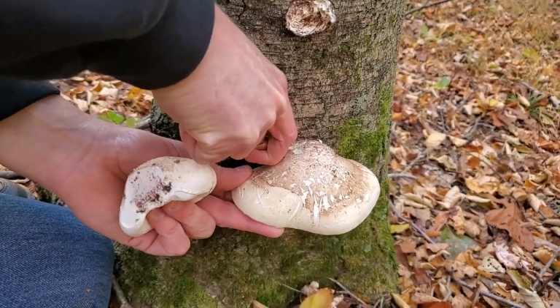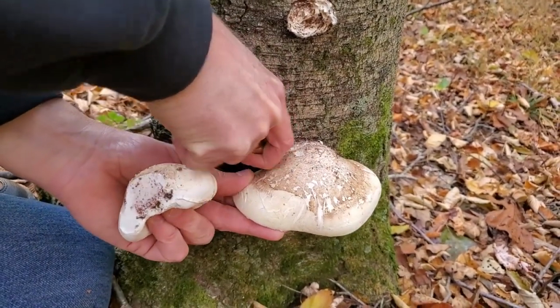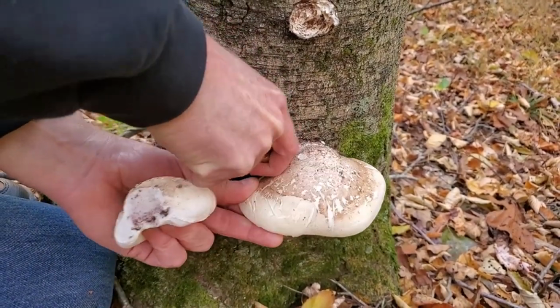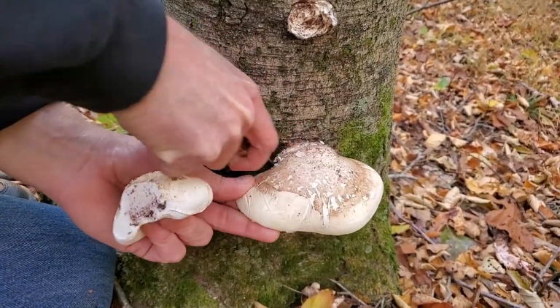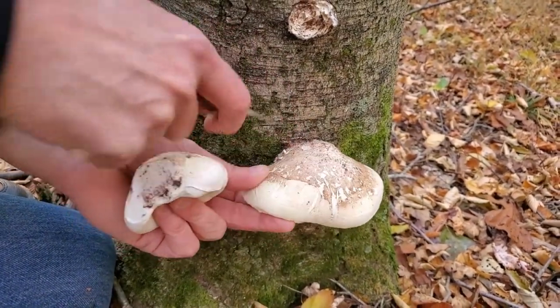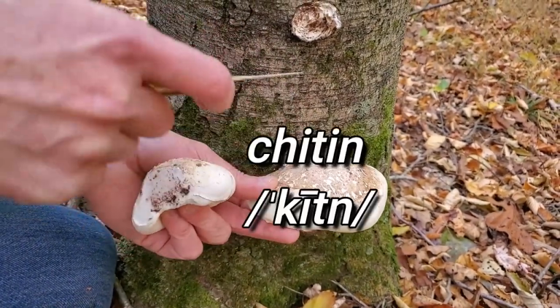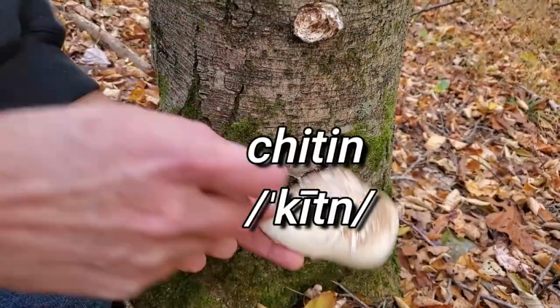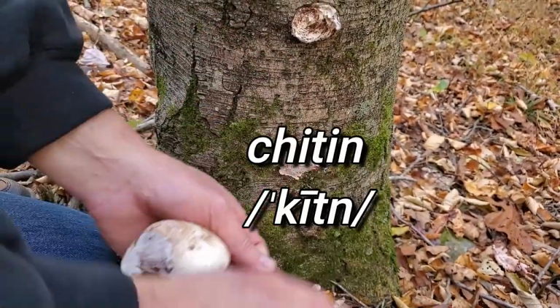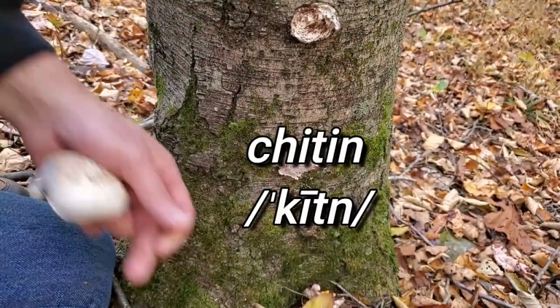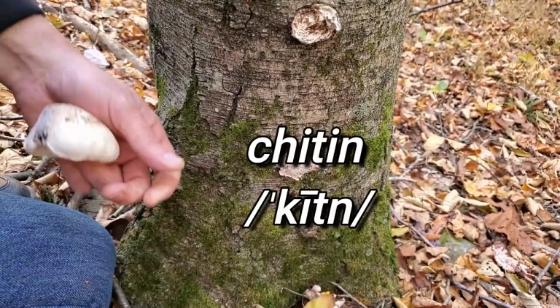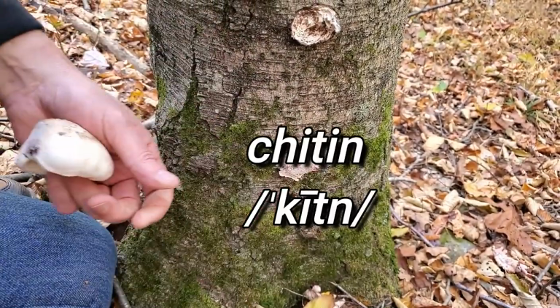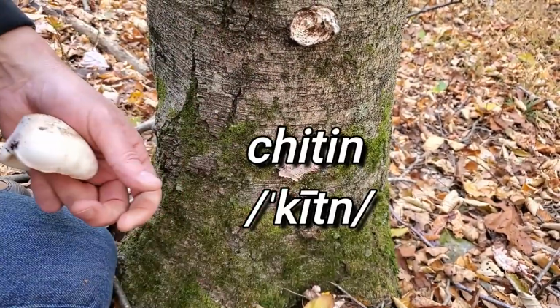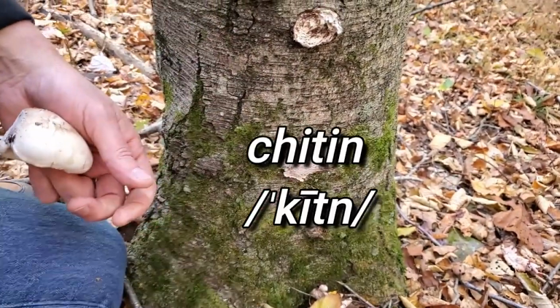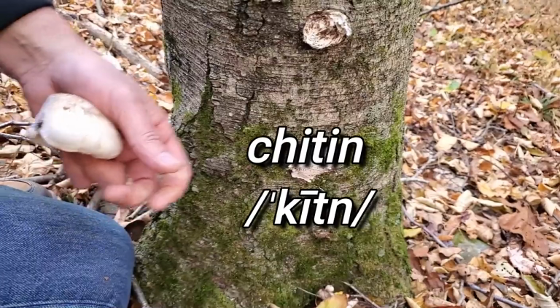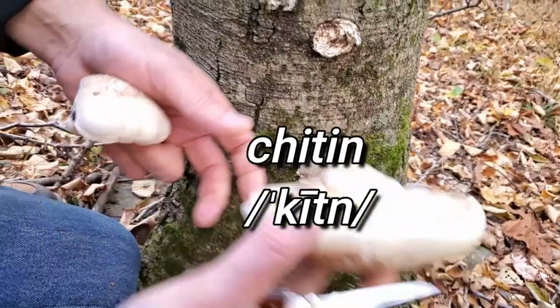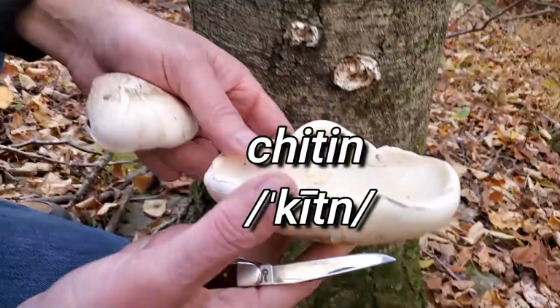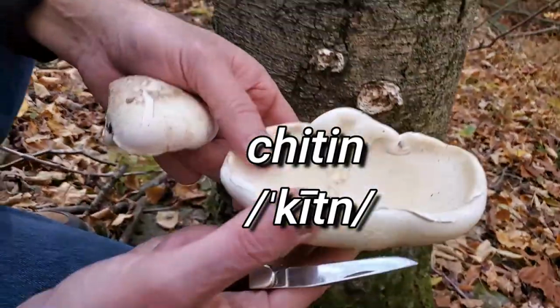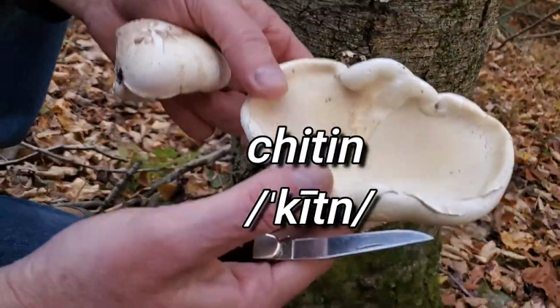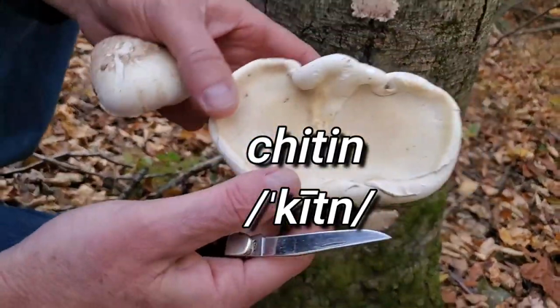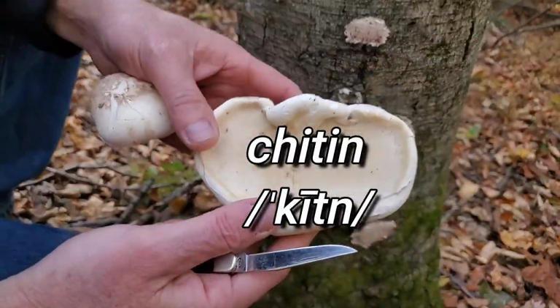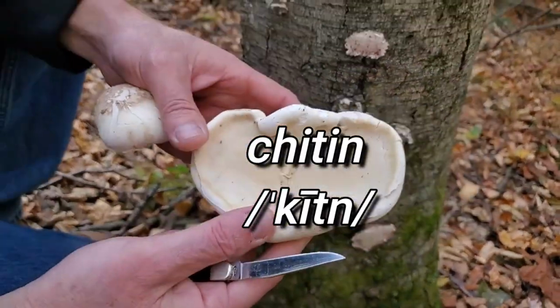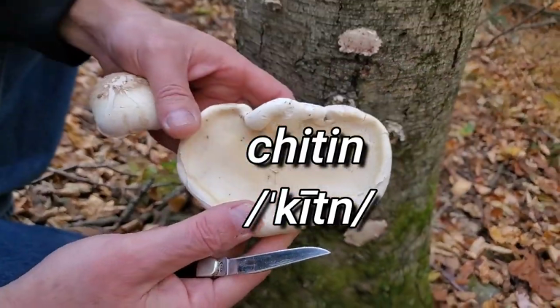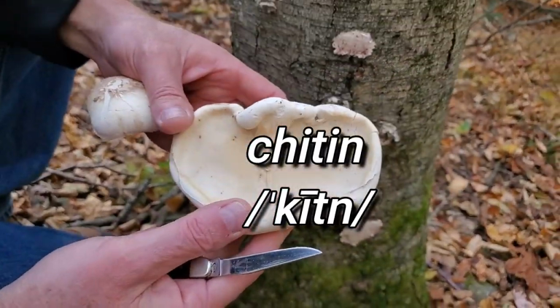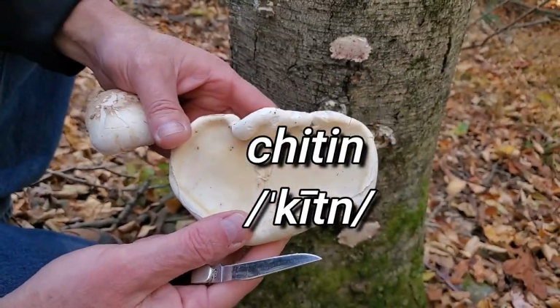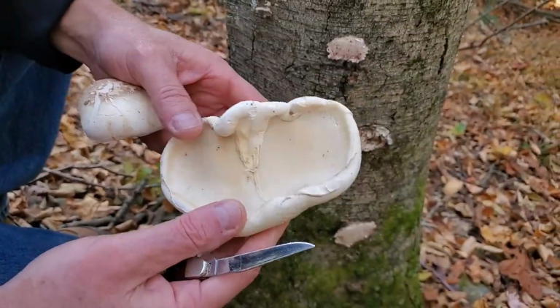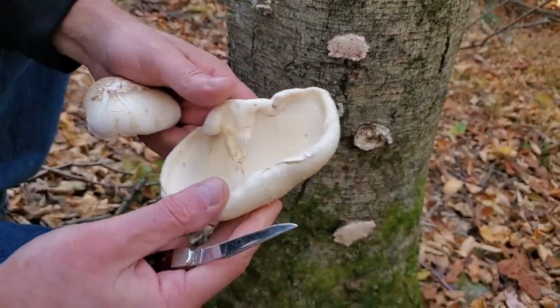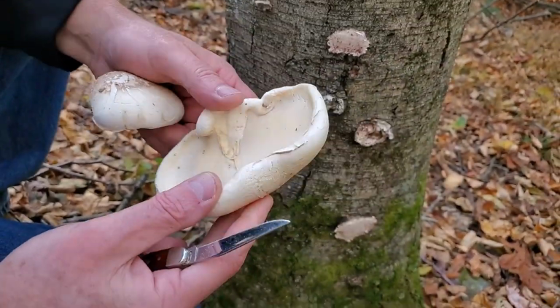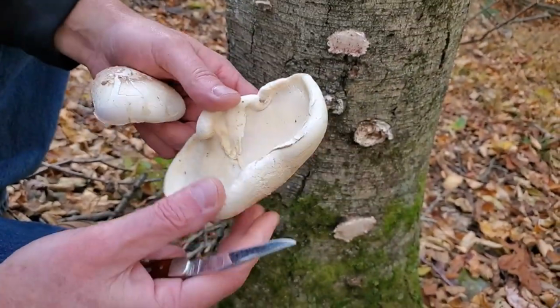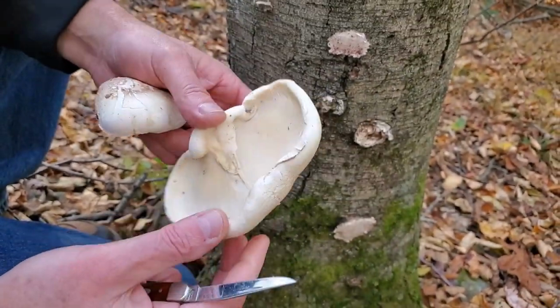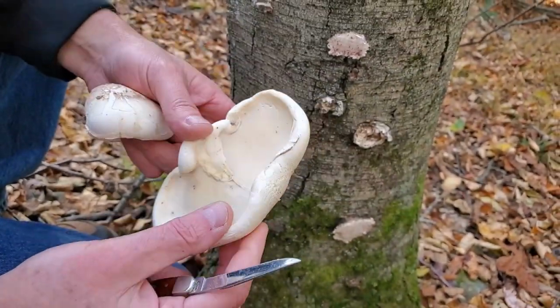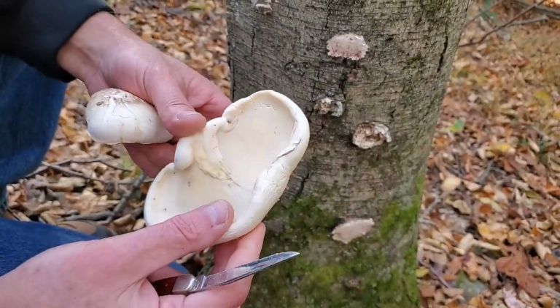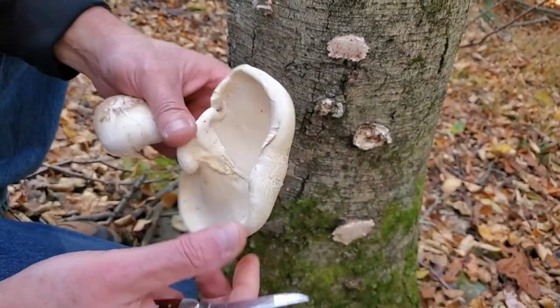This mushroom is full of chitin, just like all the other medicinal mushrooms out there. Full of chitin.